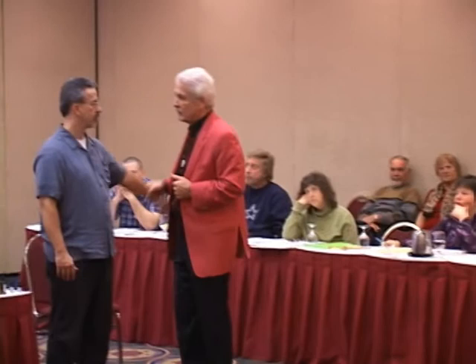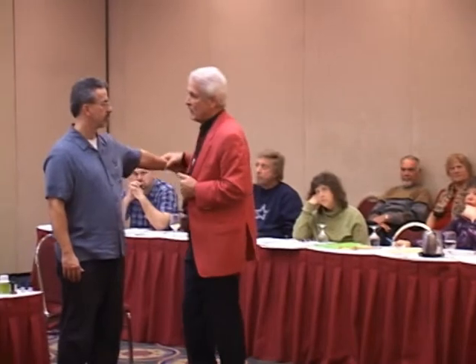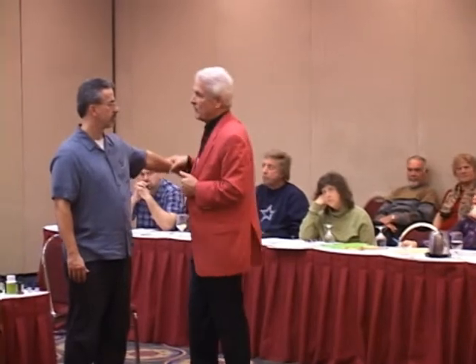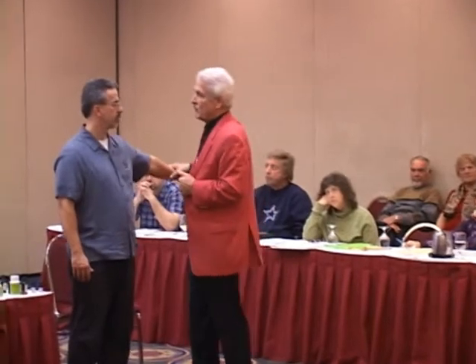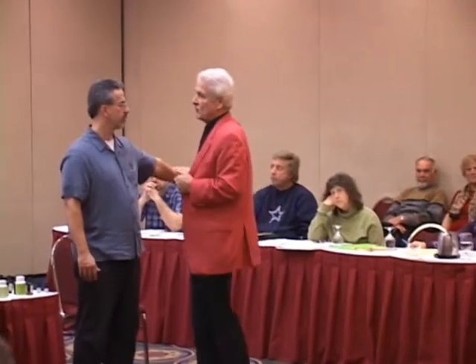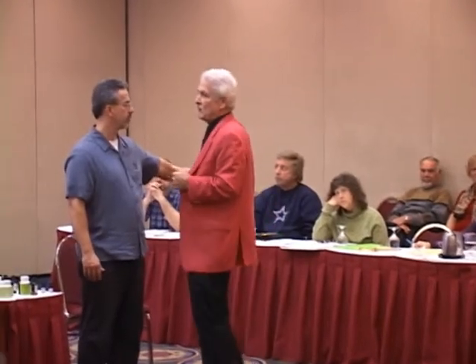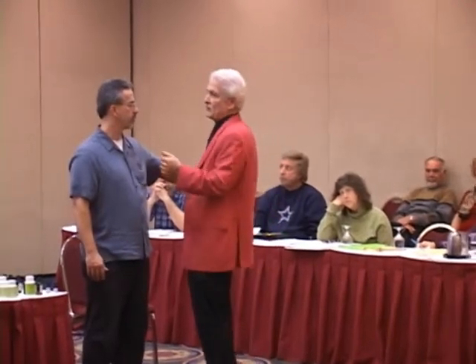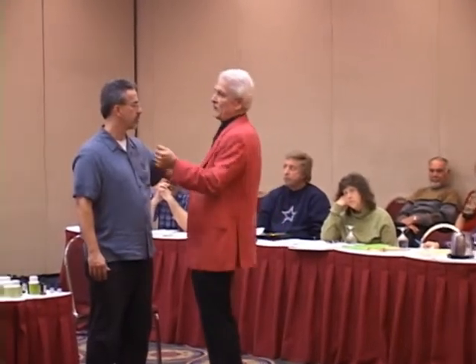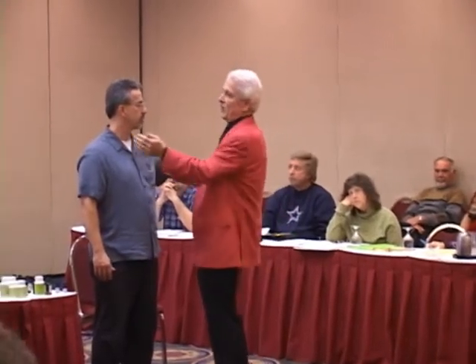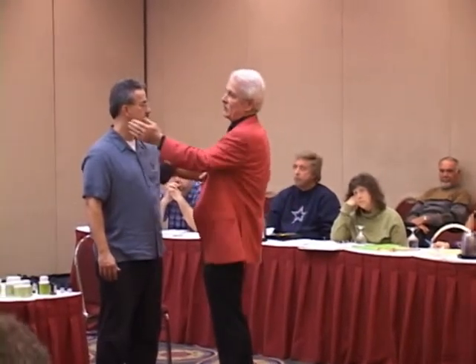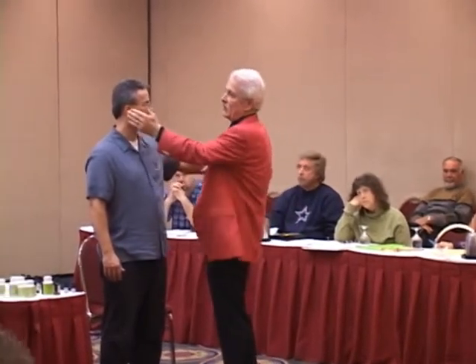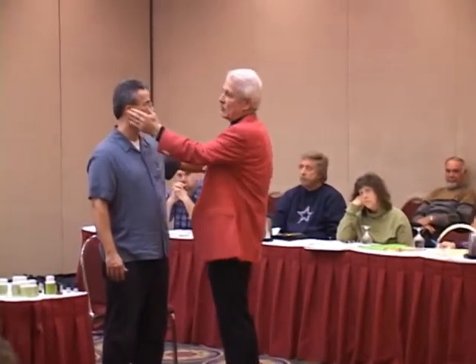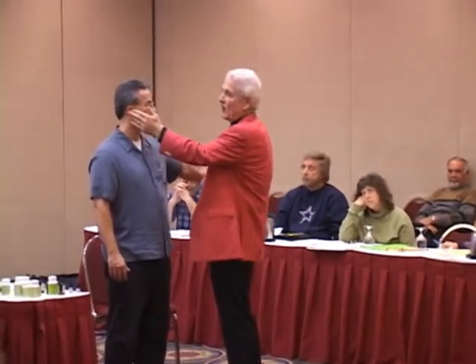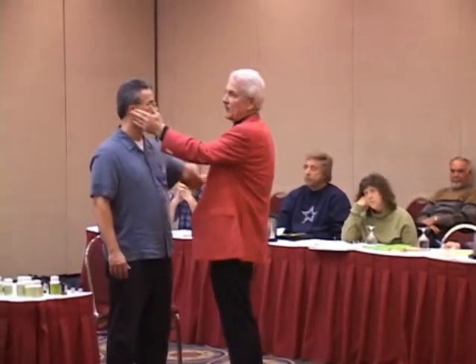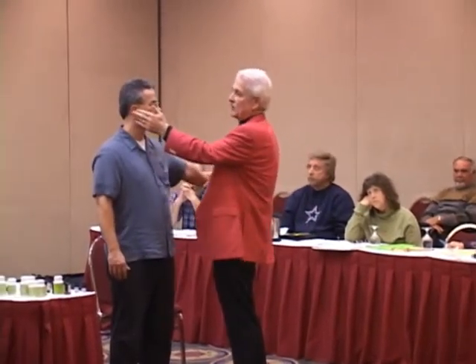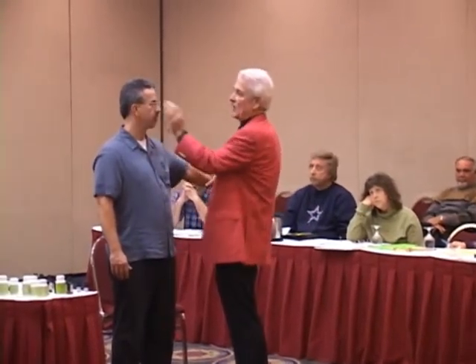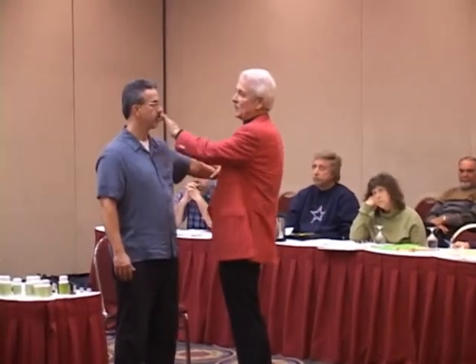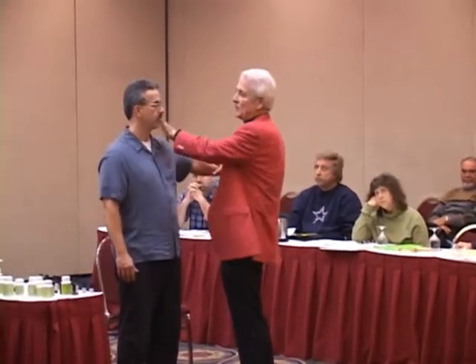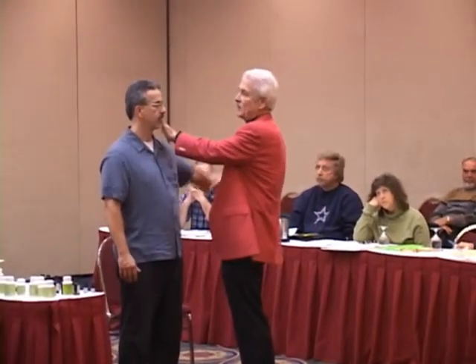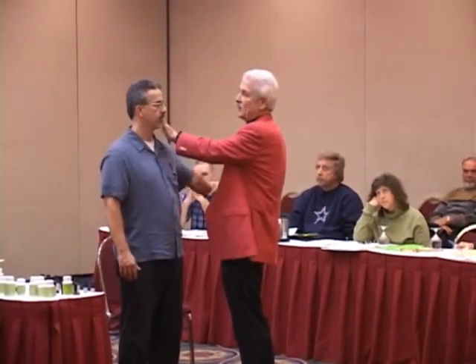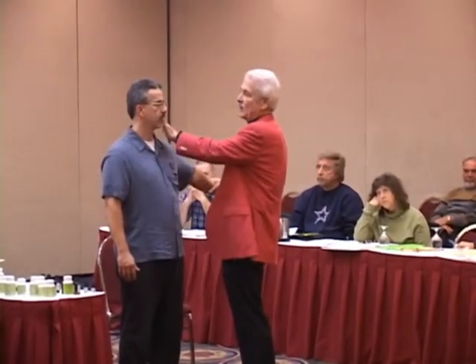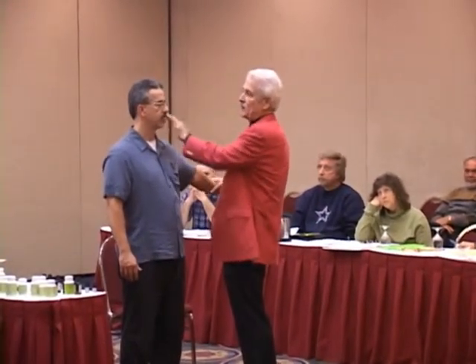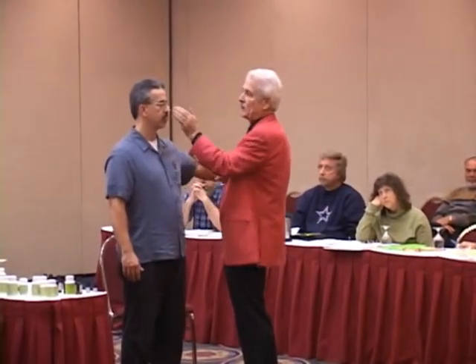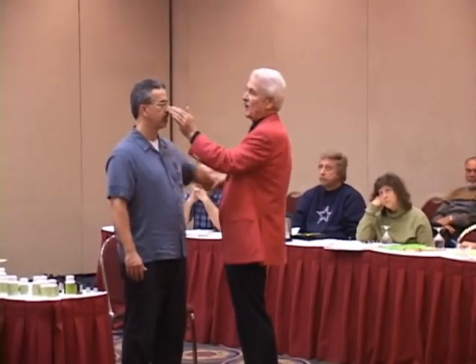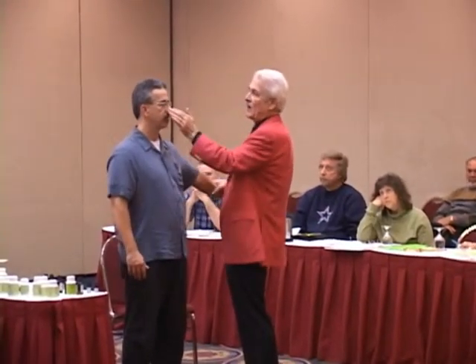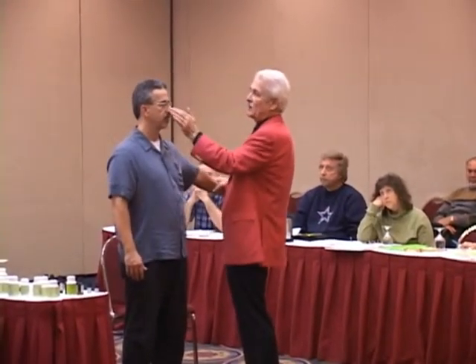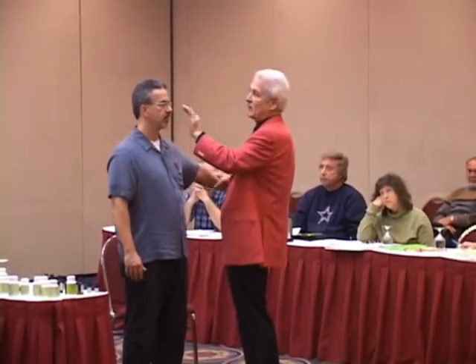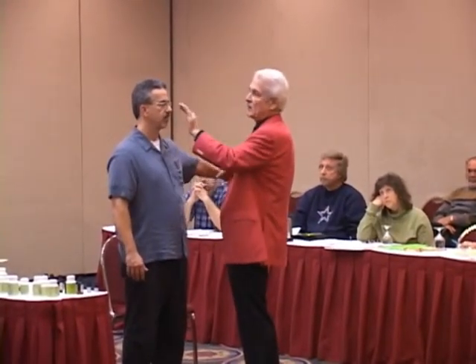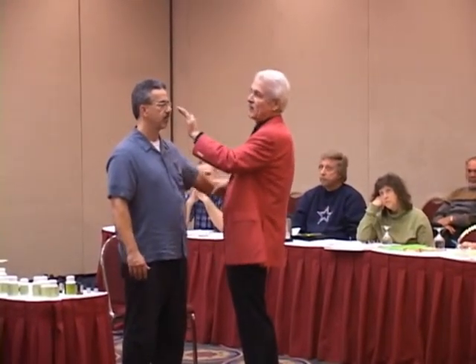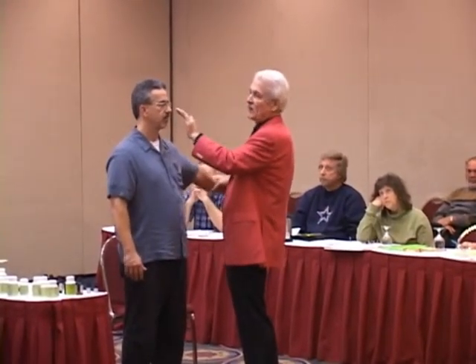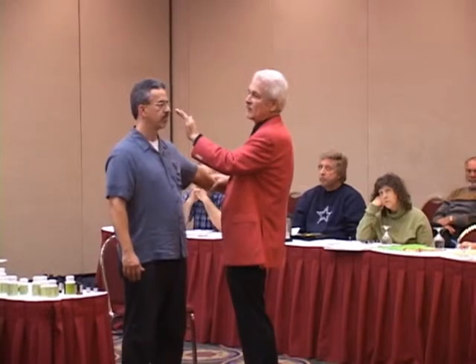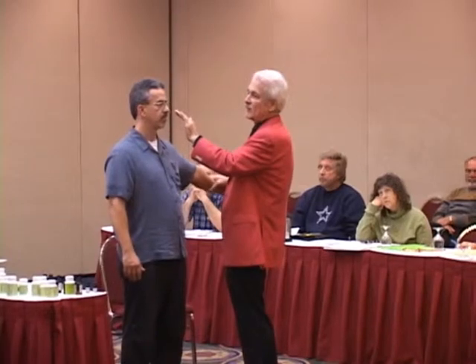We check people's ears and eyes. Right ear is happy. Left ear is happy. Right eye is happy. Left eye is happy.